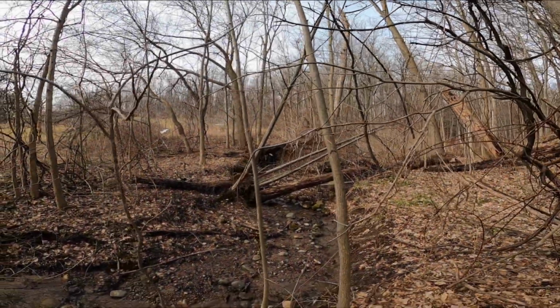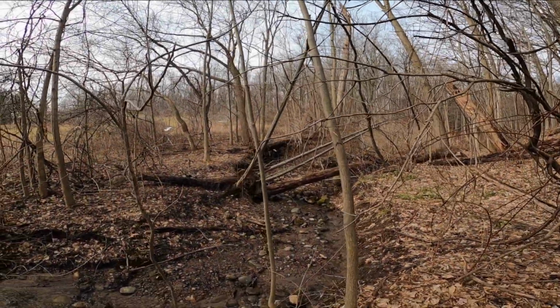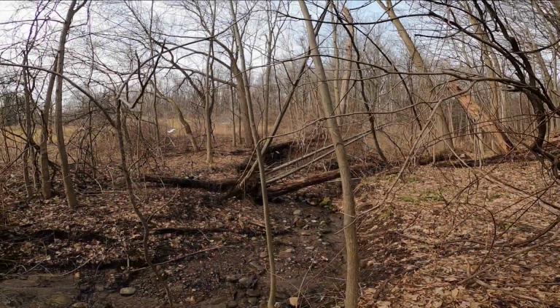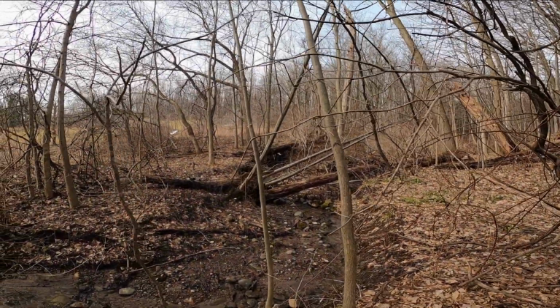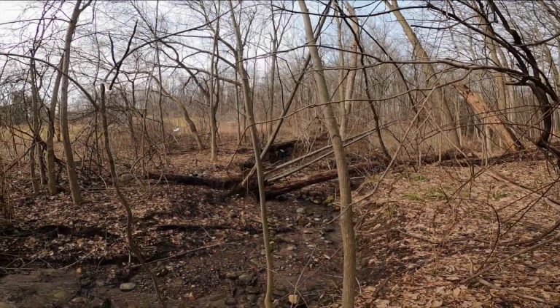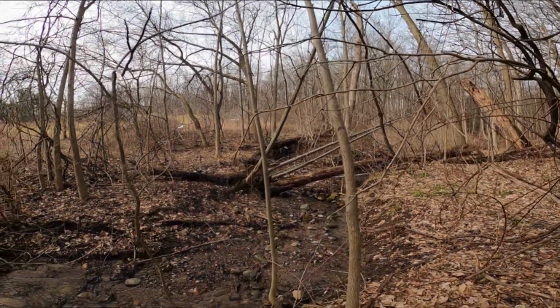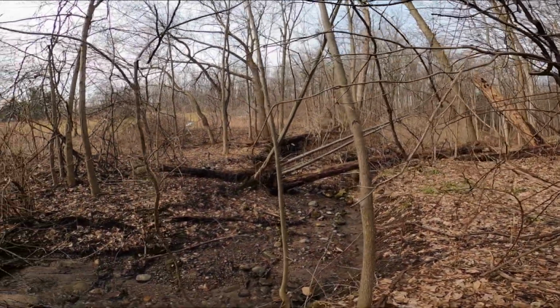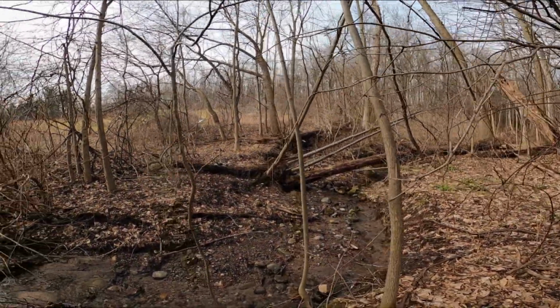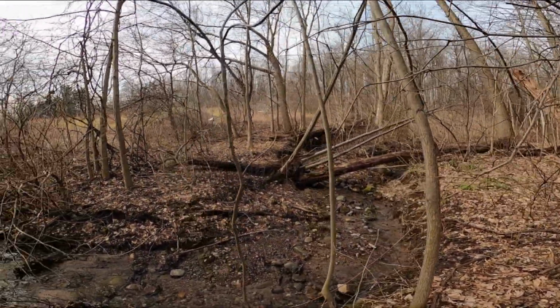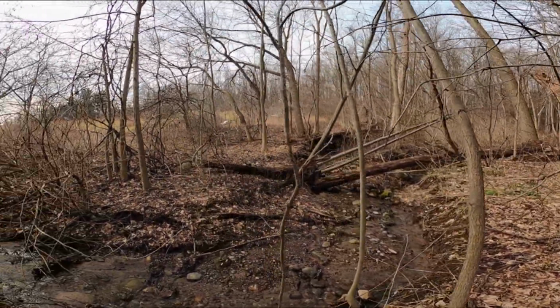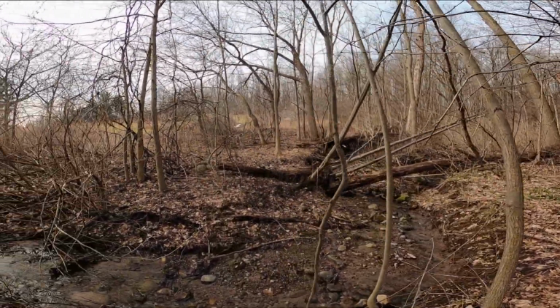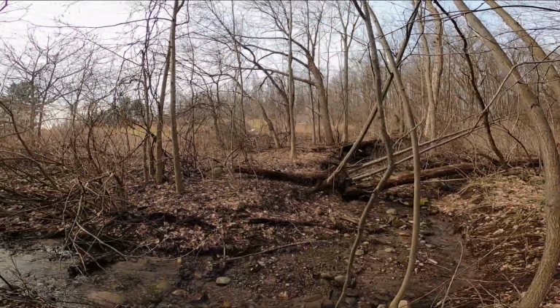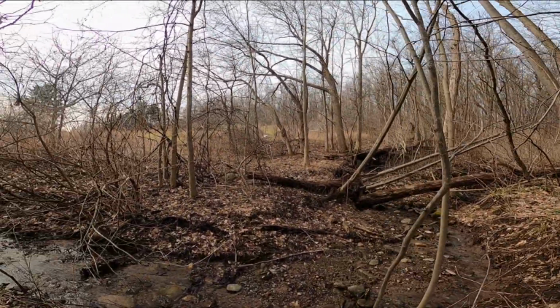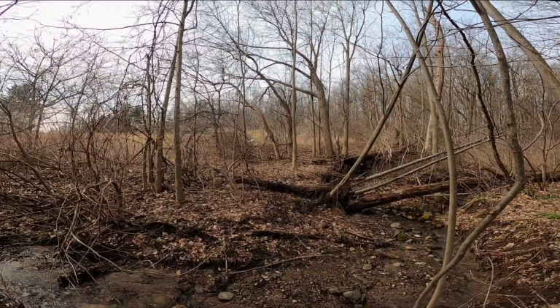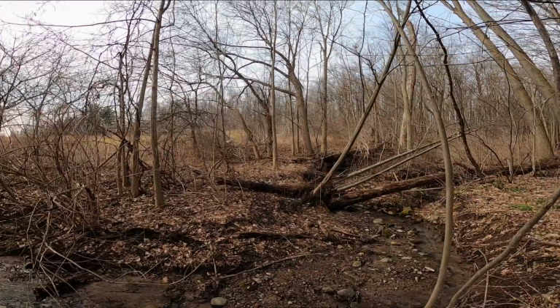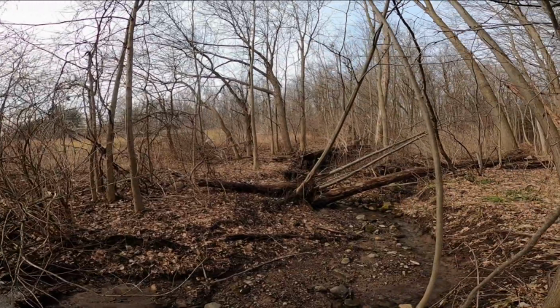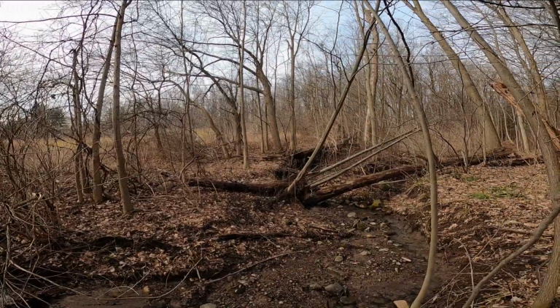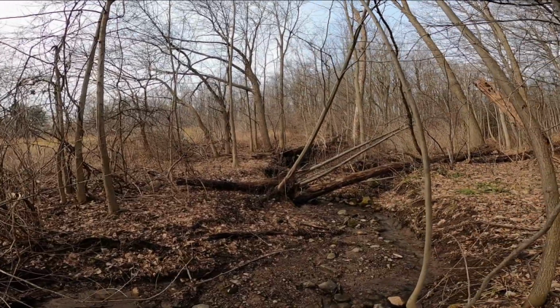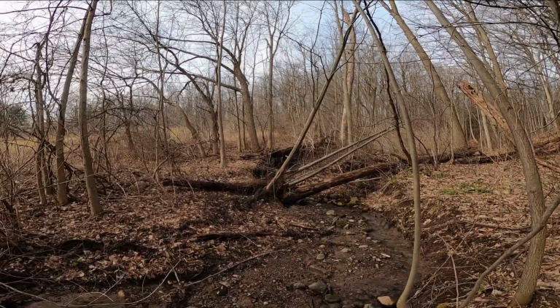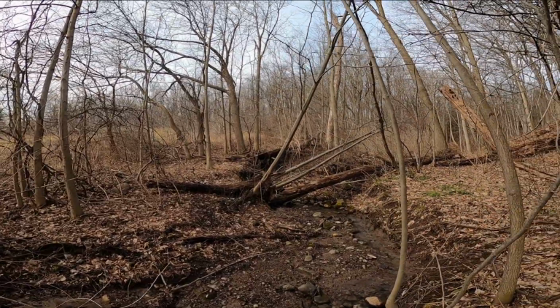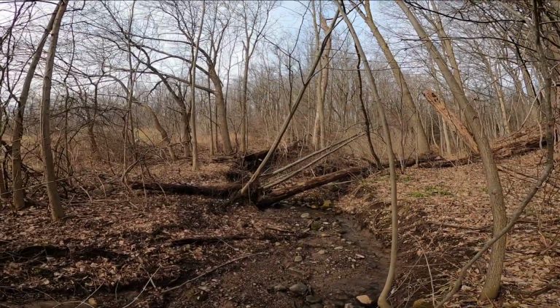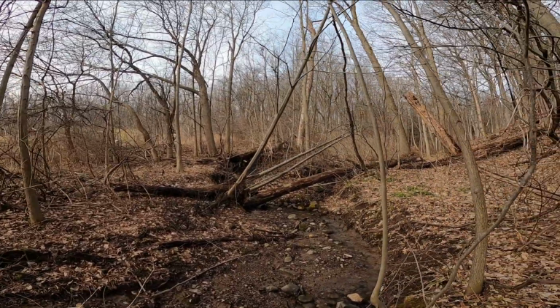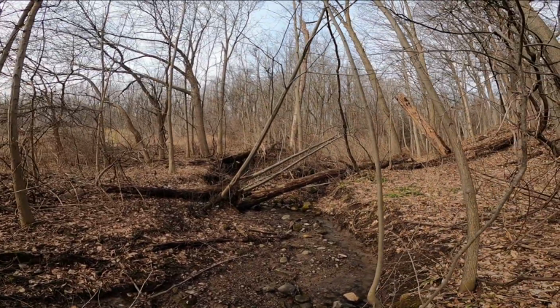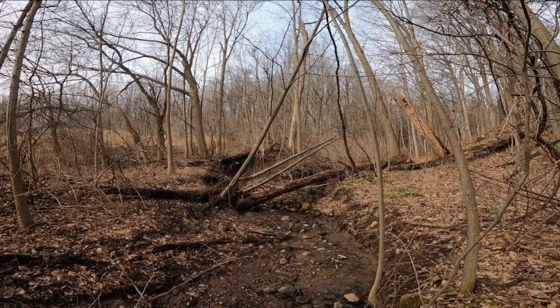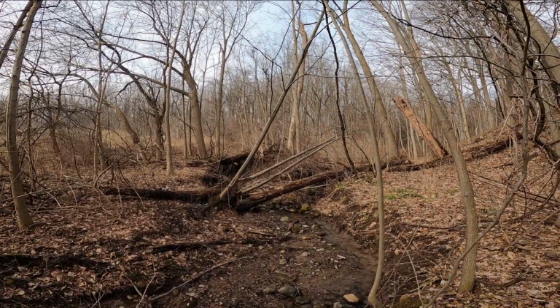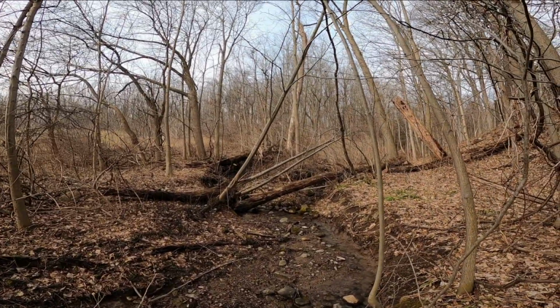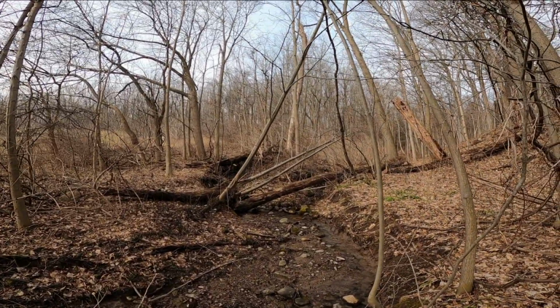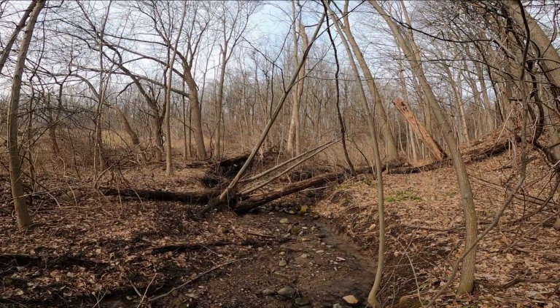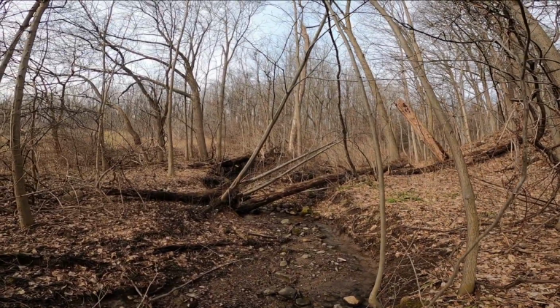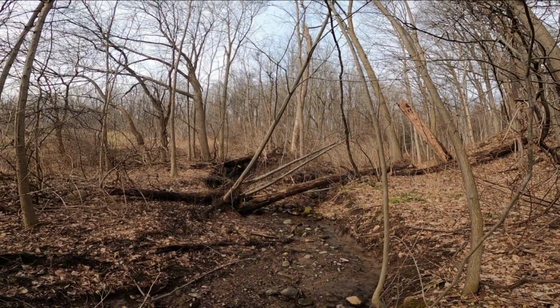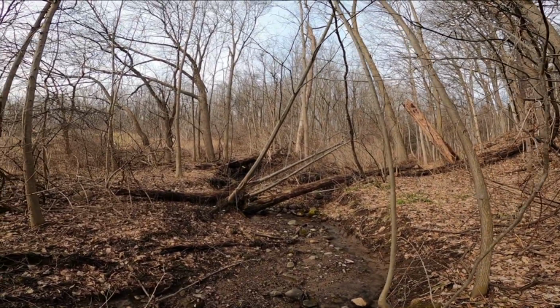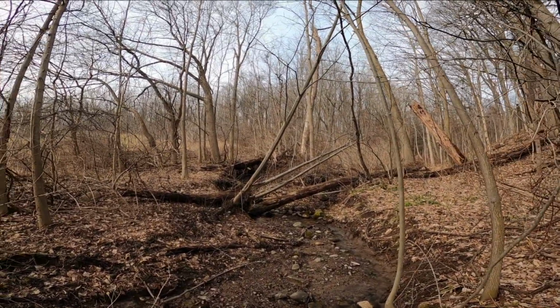I'm out here in the middle of the woods in upstate New York.